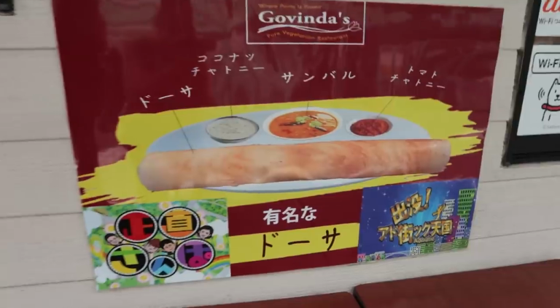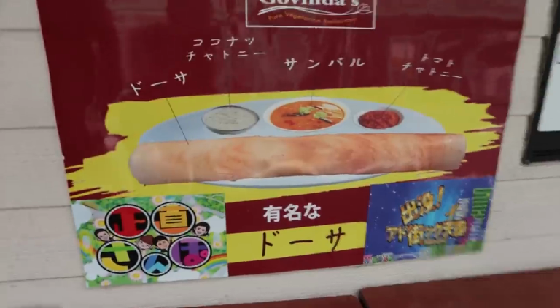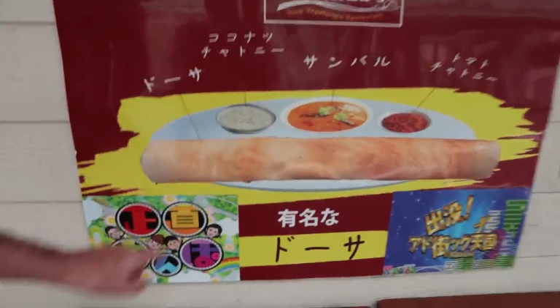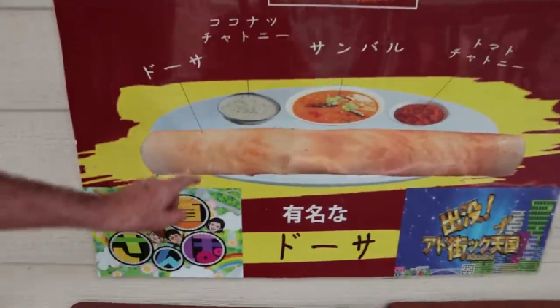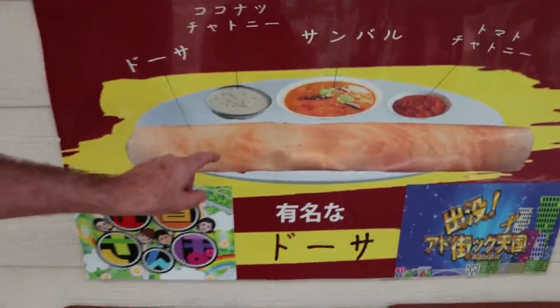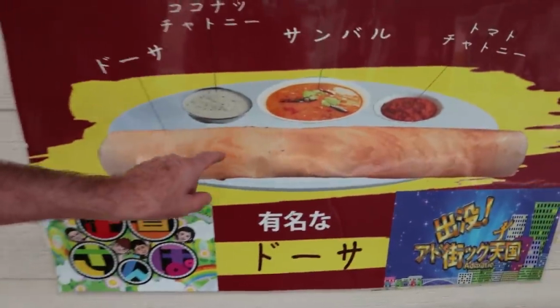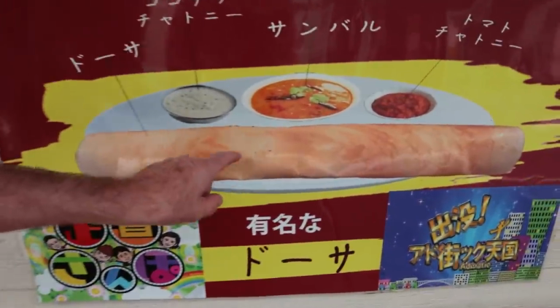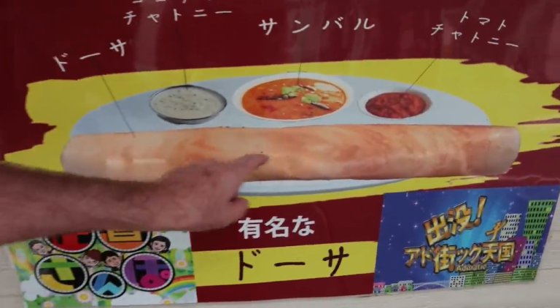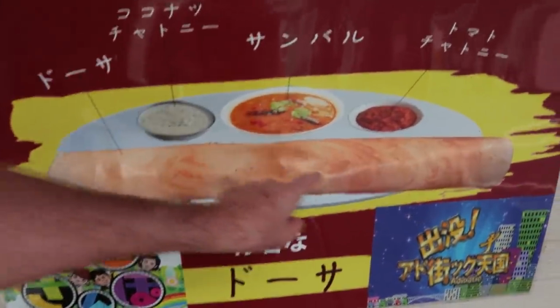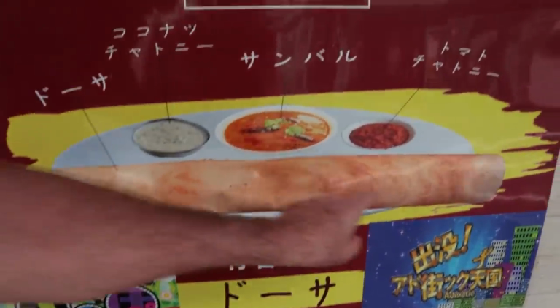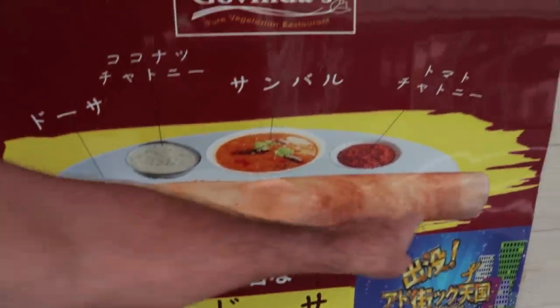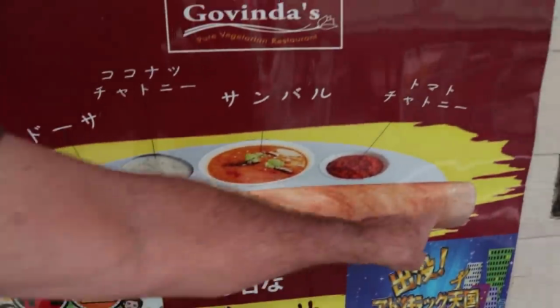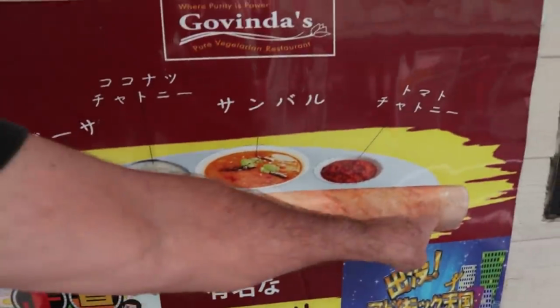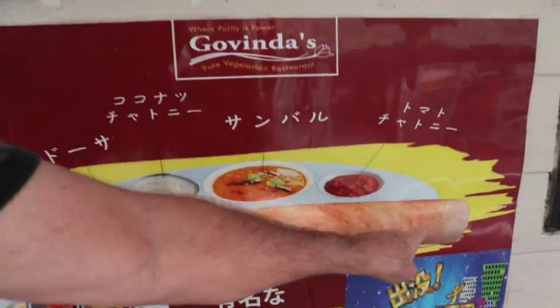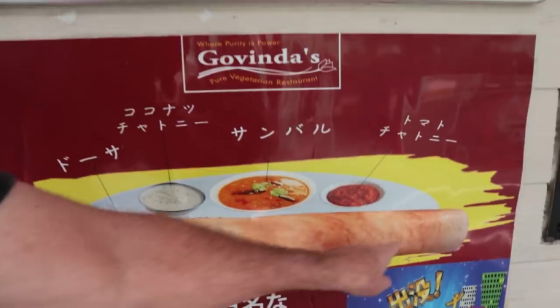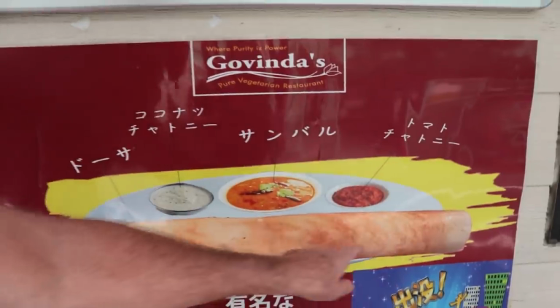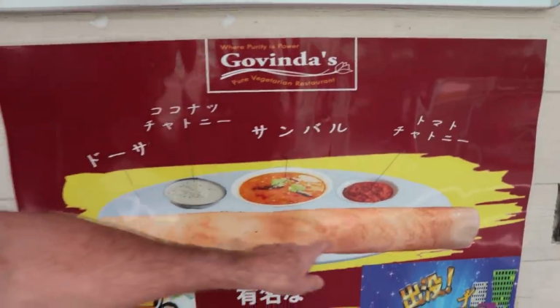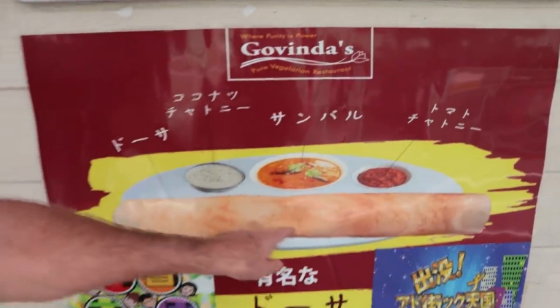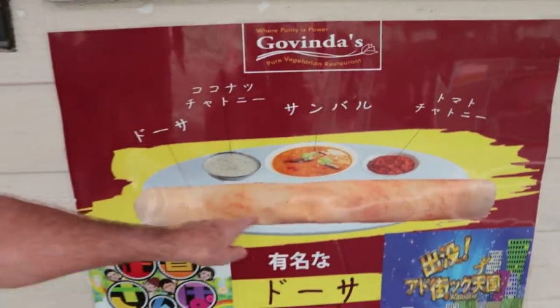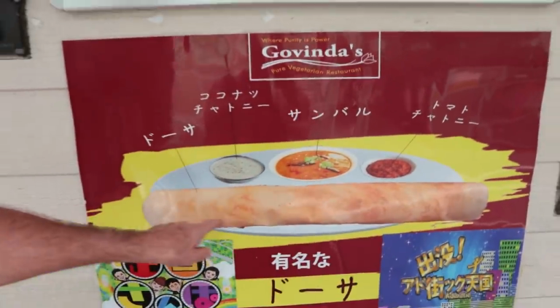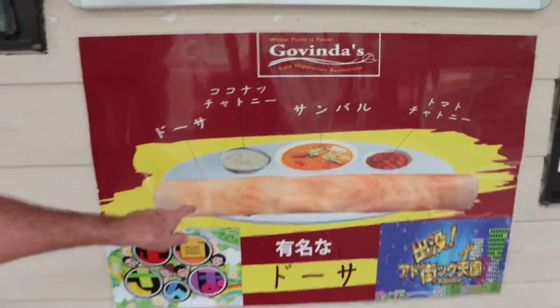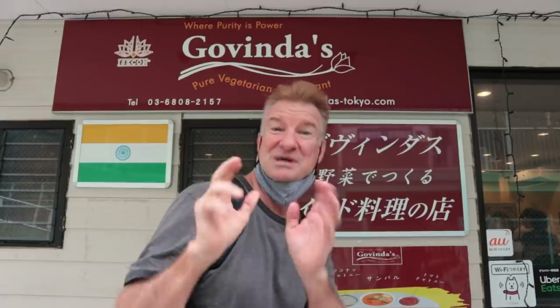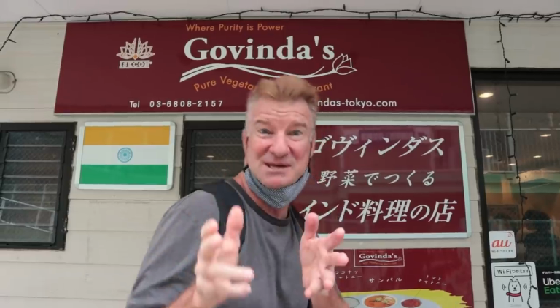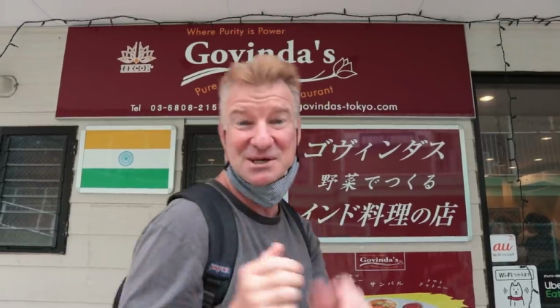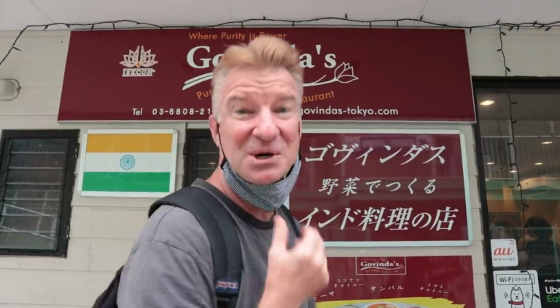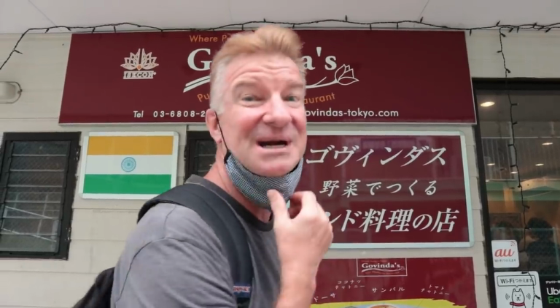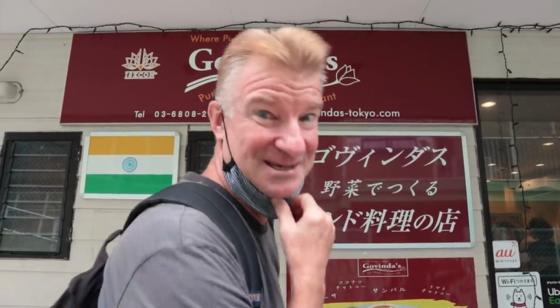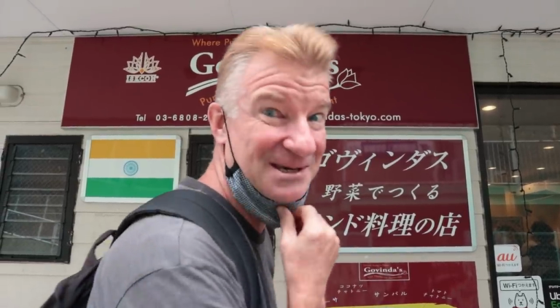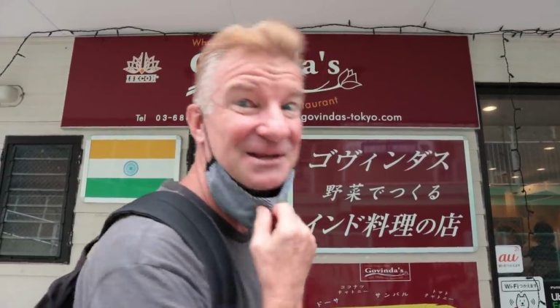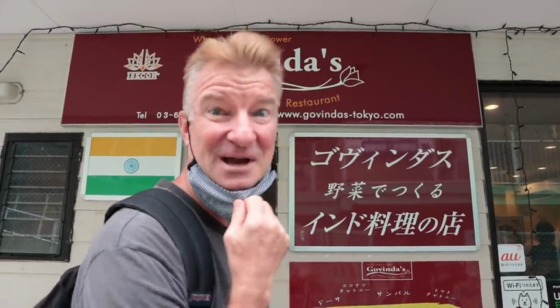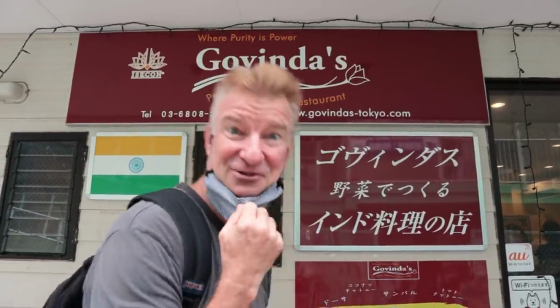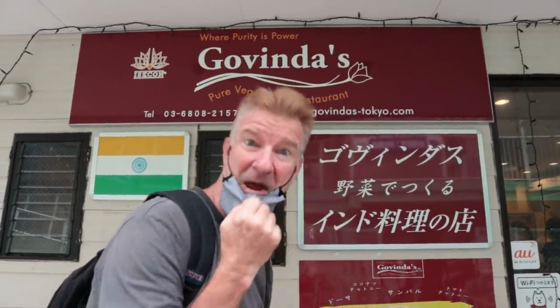What's unique about it? They've got this — it's a type of crepe that you use to dip into the curry. Let's go in.